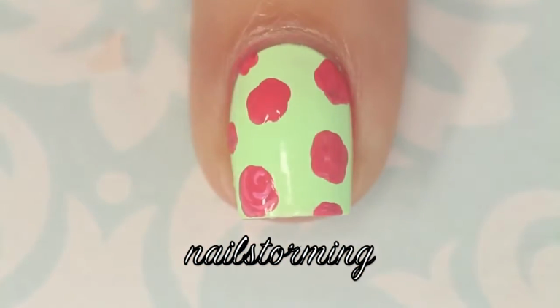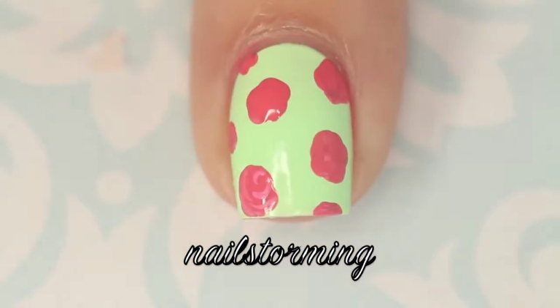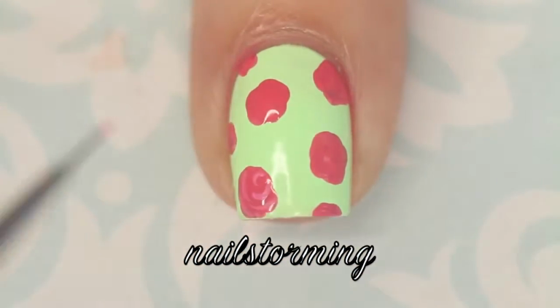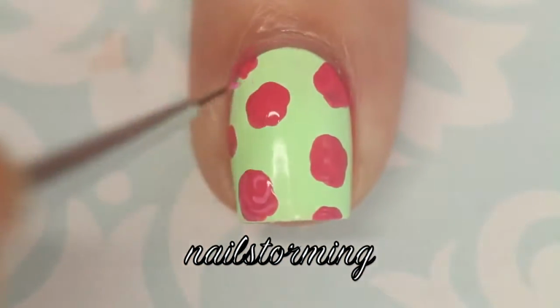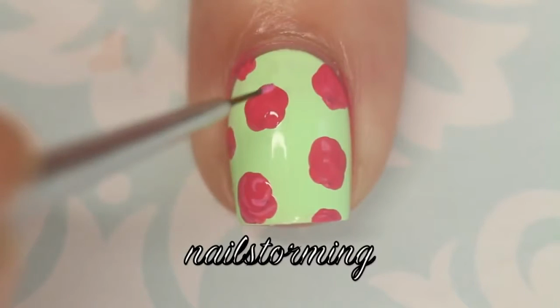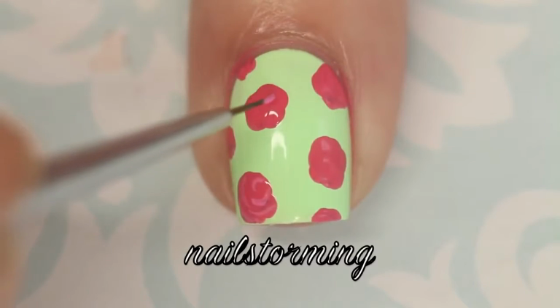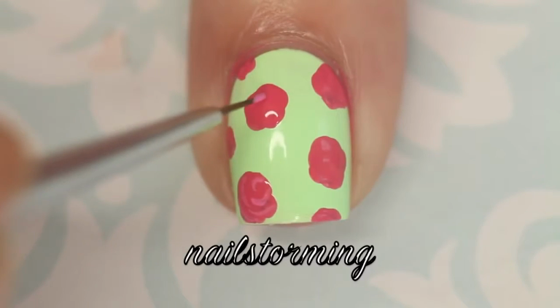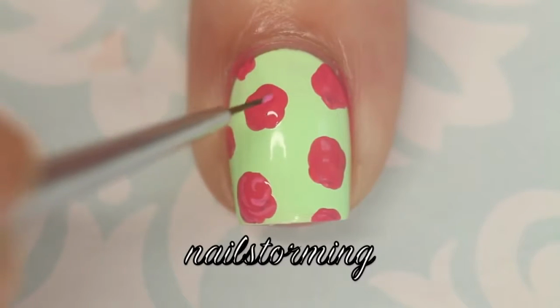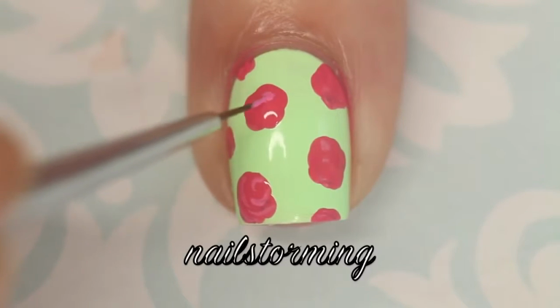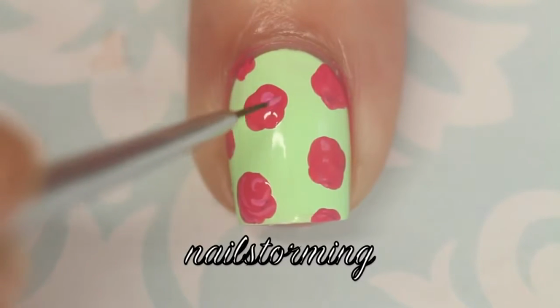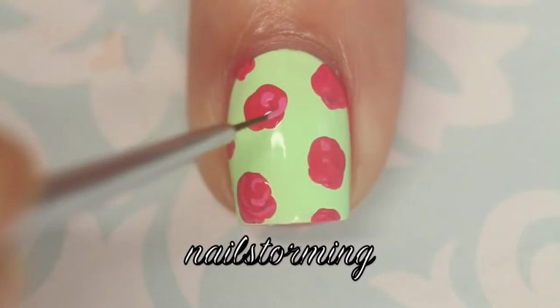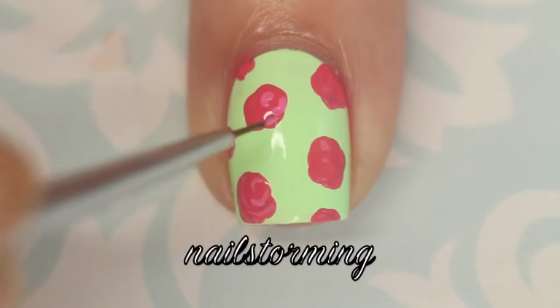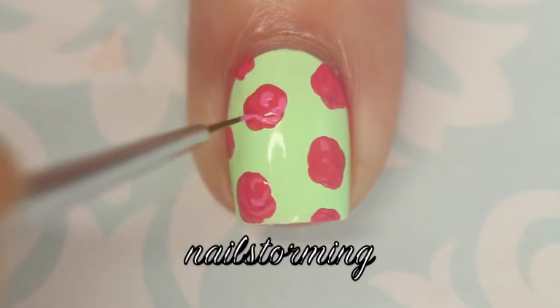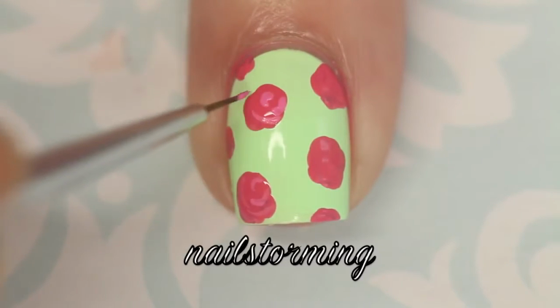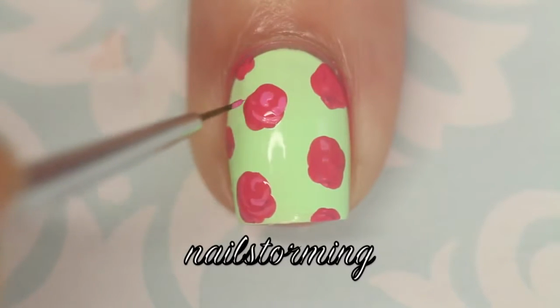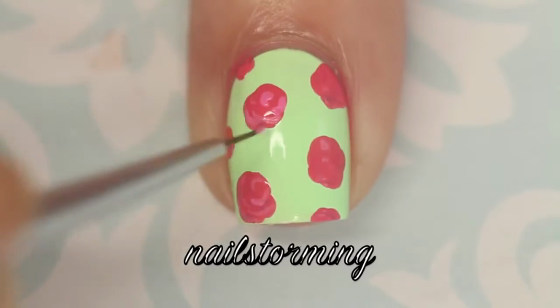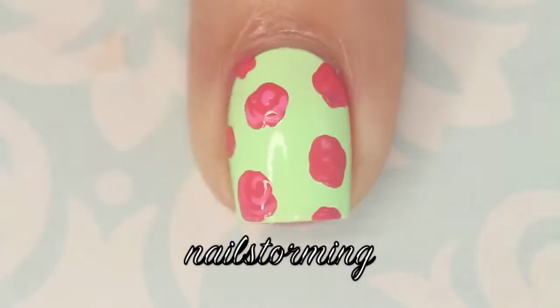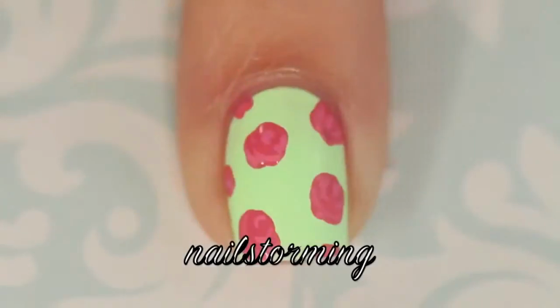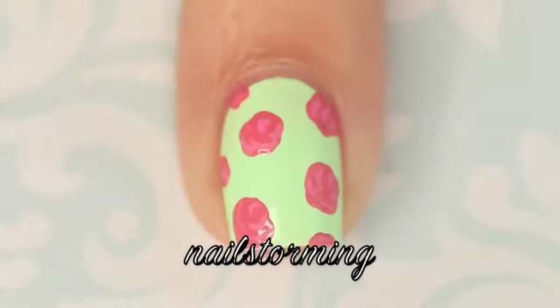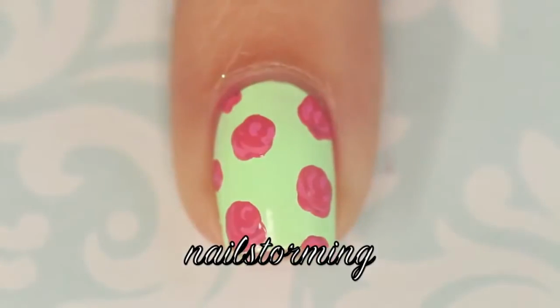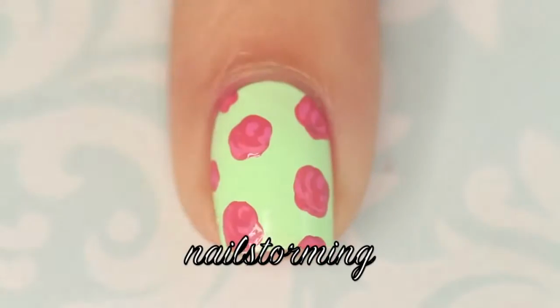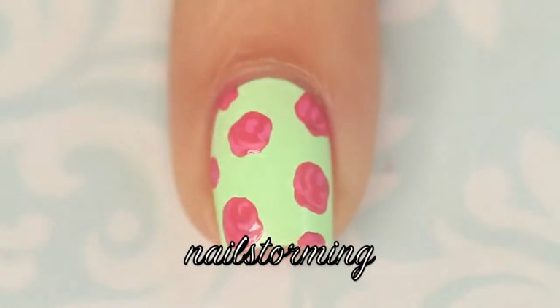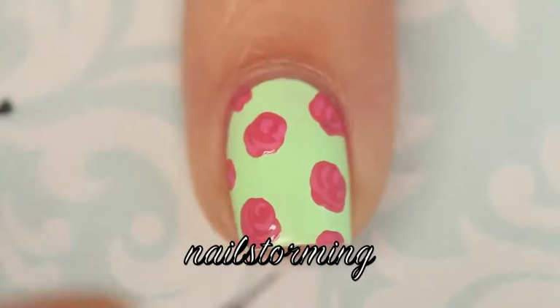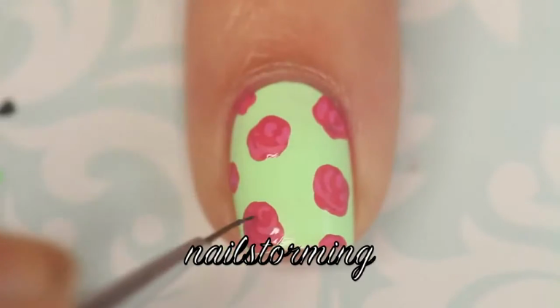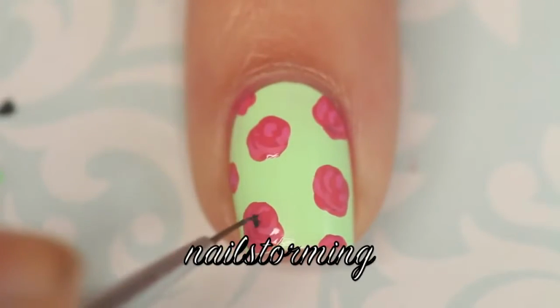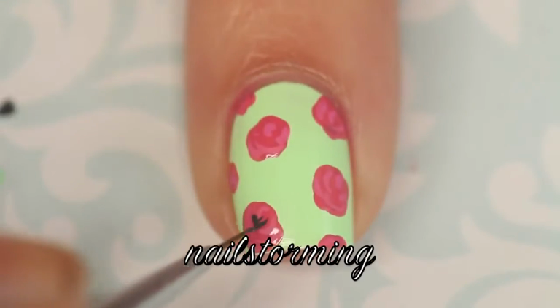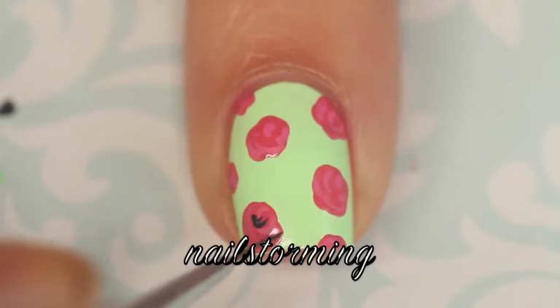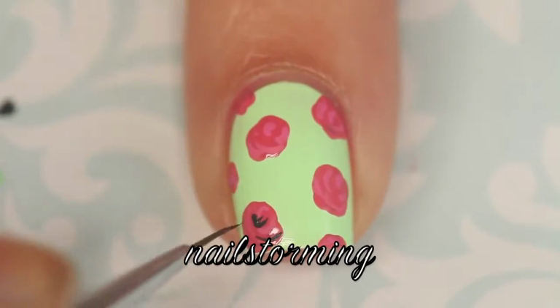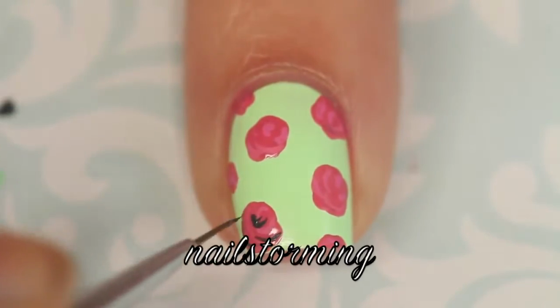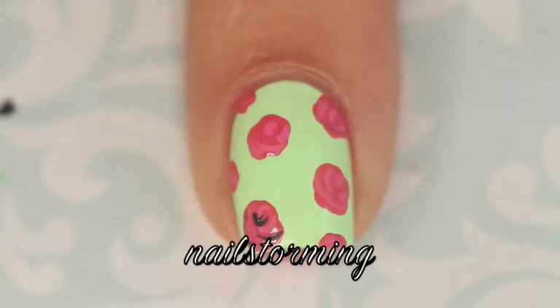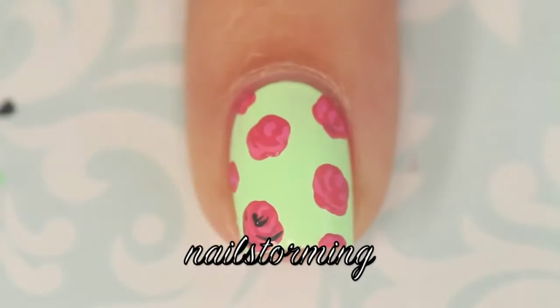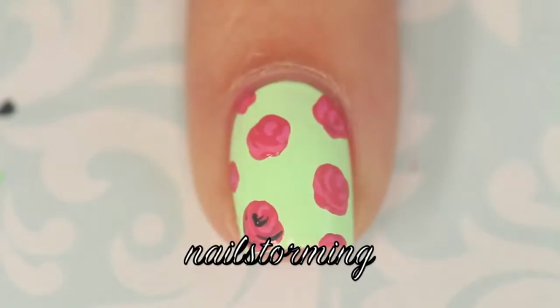Then I'm going in with acrylic paint, like a rosy shade, and a detail brush from the Stony Story Glam Guide to Set. It's actually the one that I trimmed to make a little smaller.